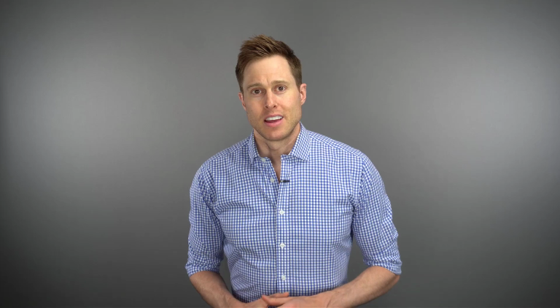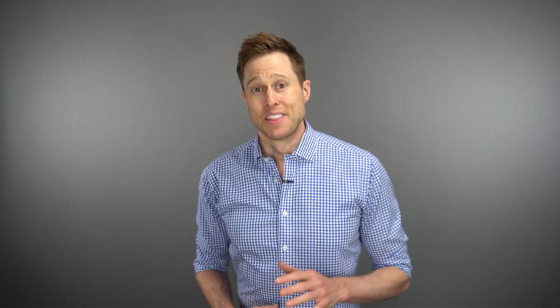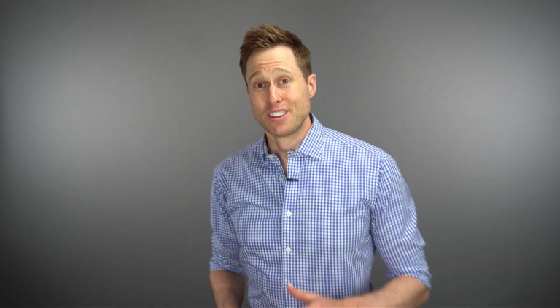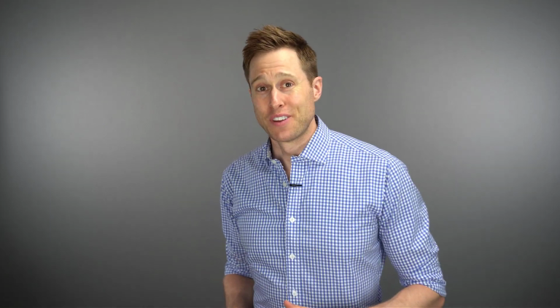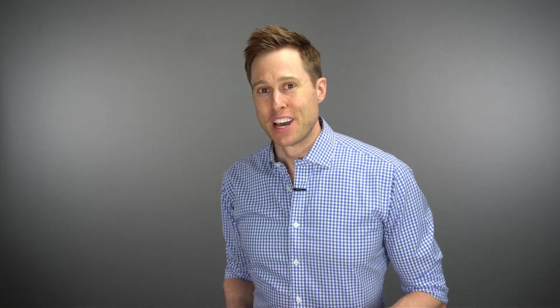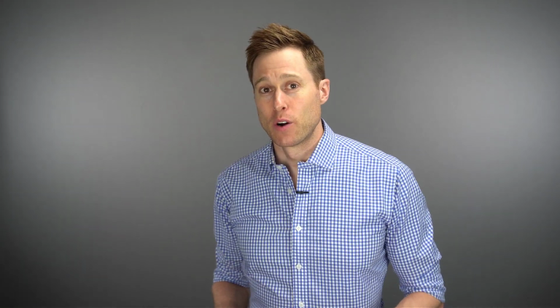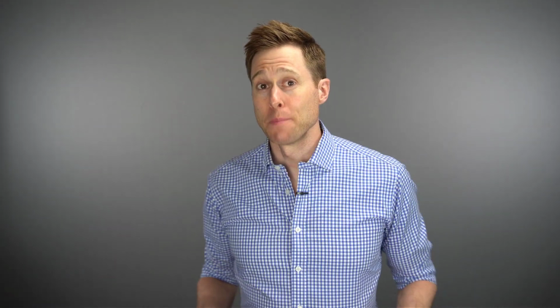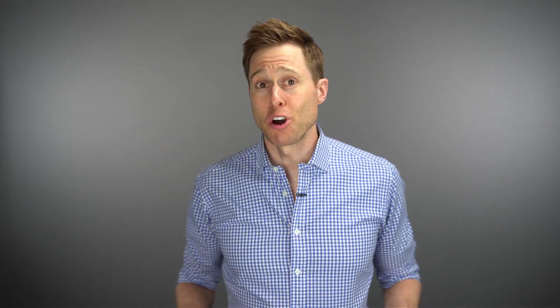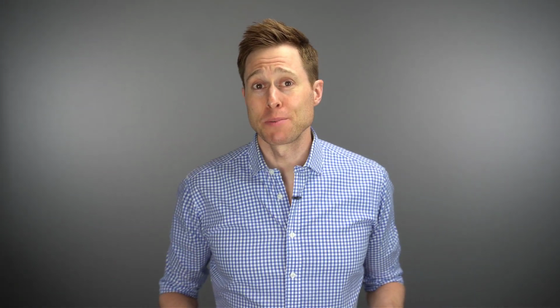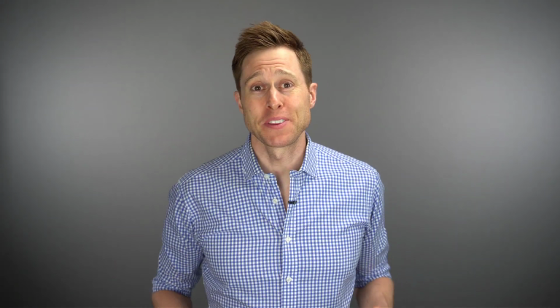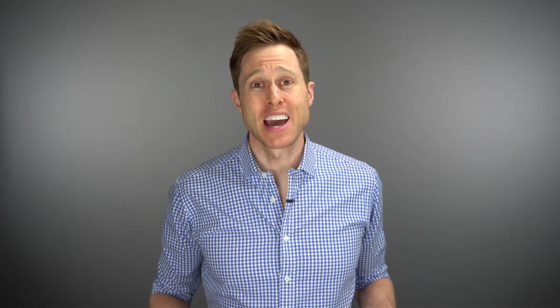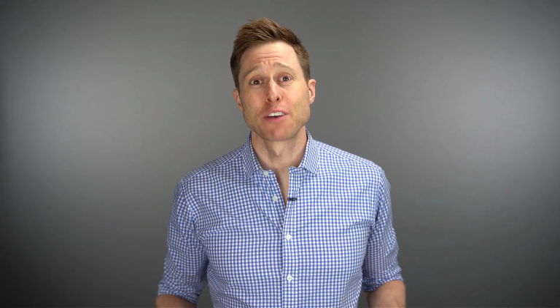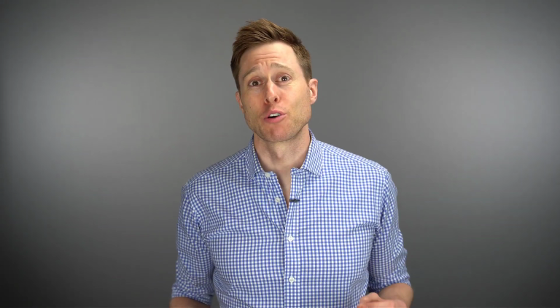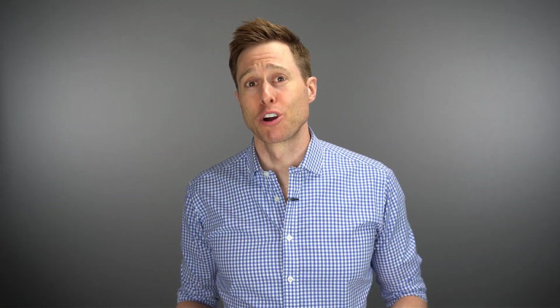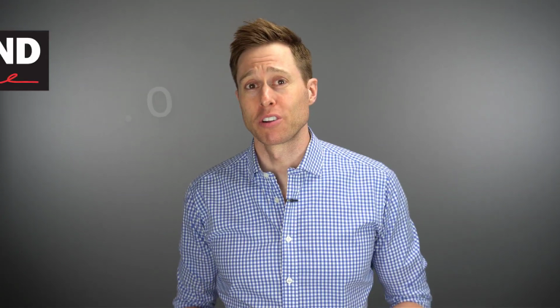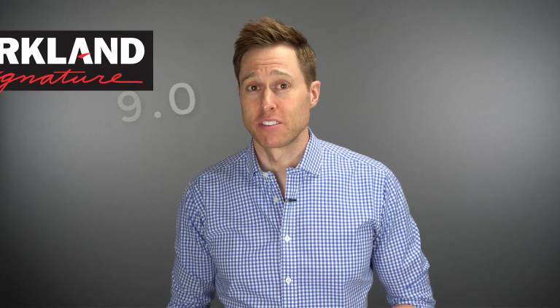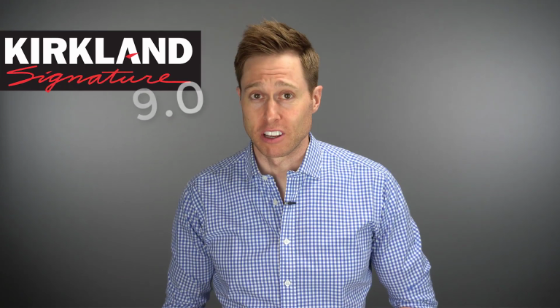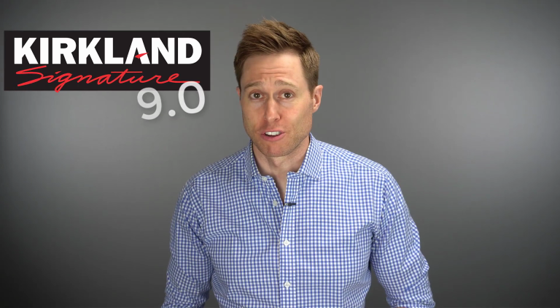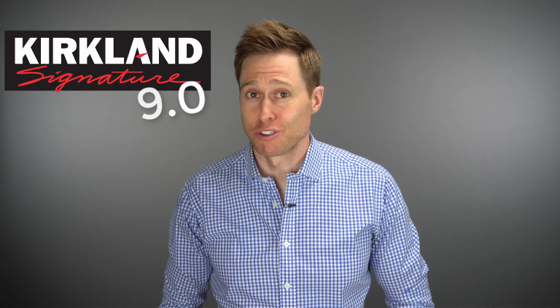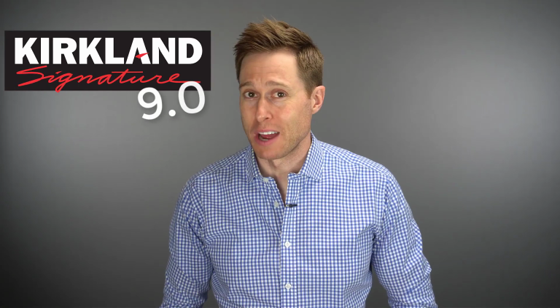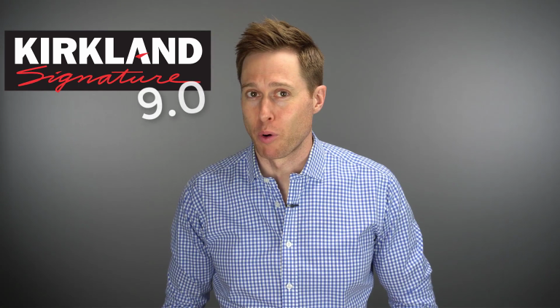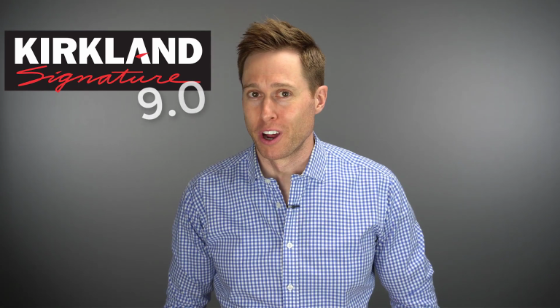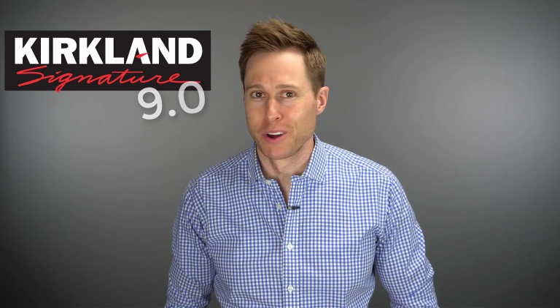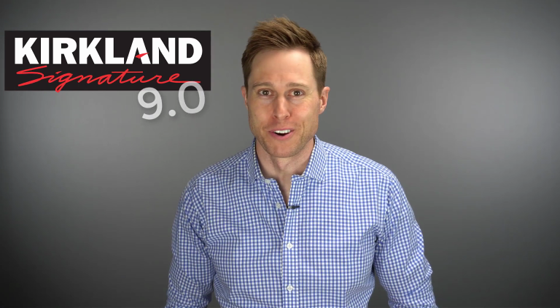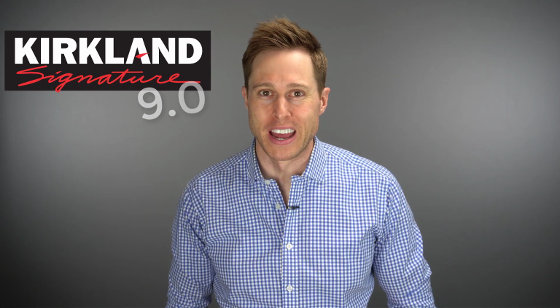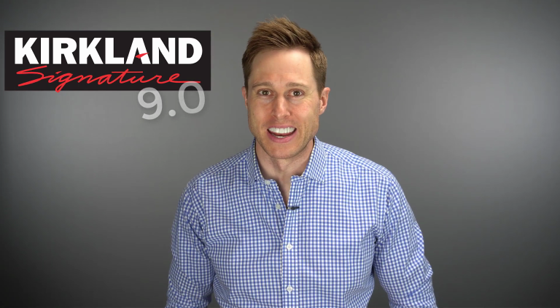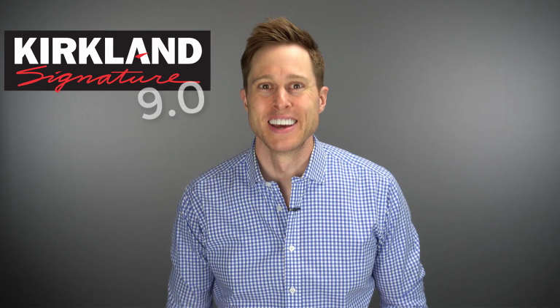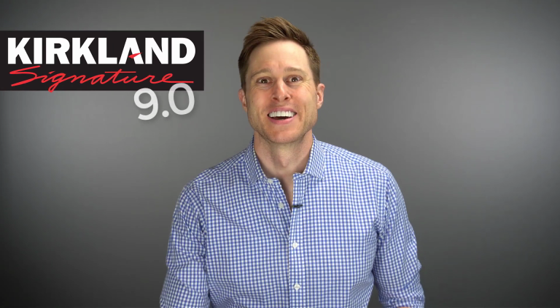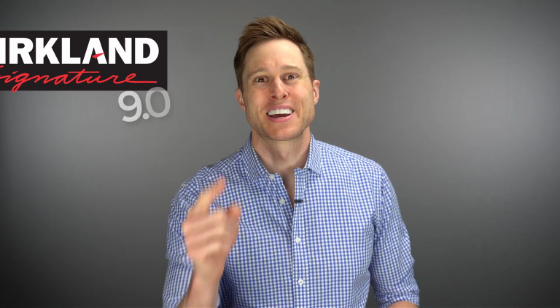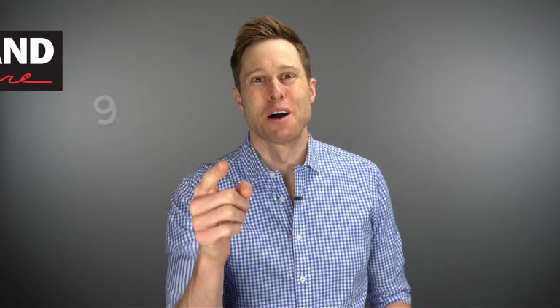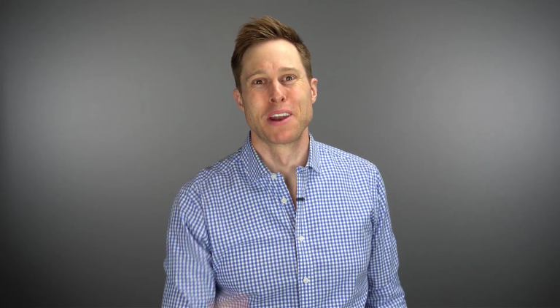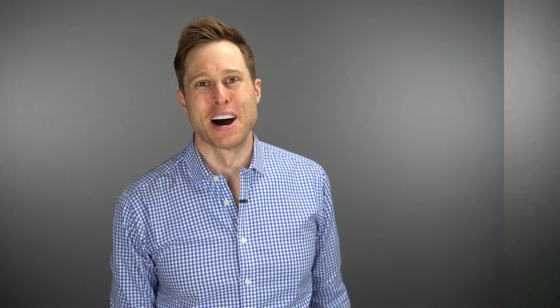In this video, I'm talking about the Costco Kirkland Signature 9.0 hearing aid. Coming up.